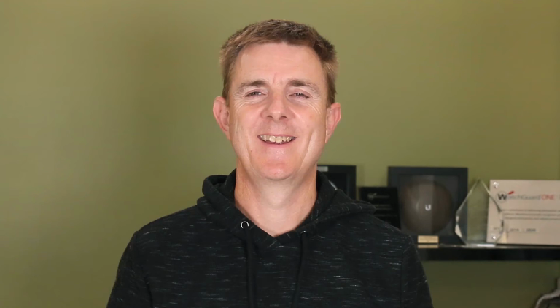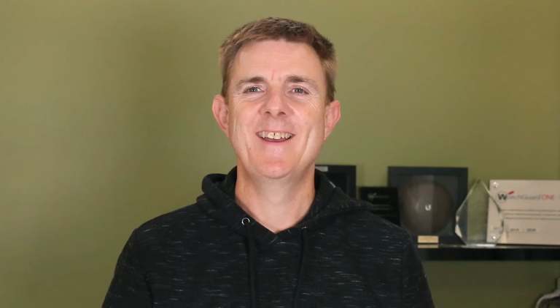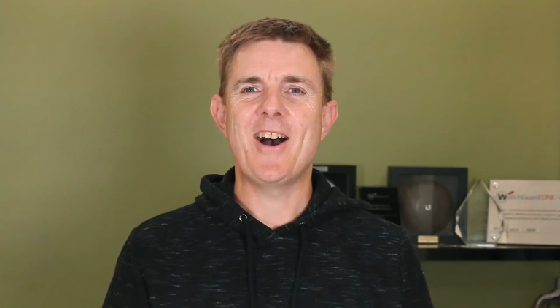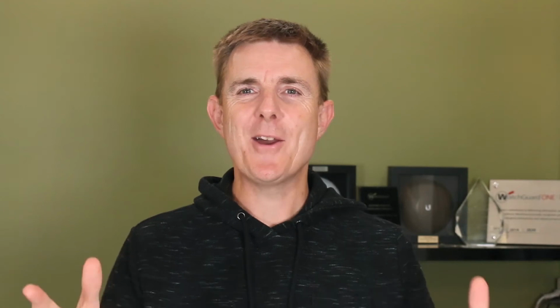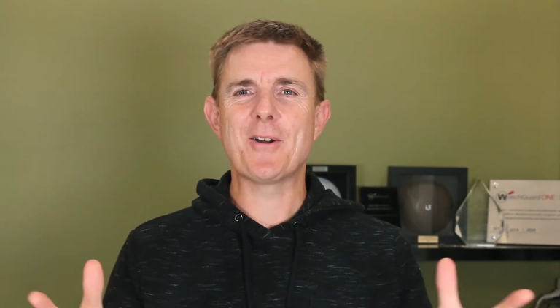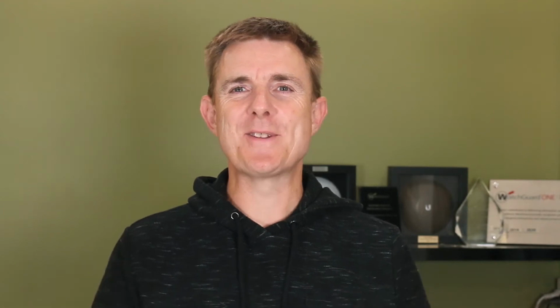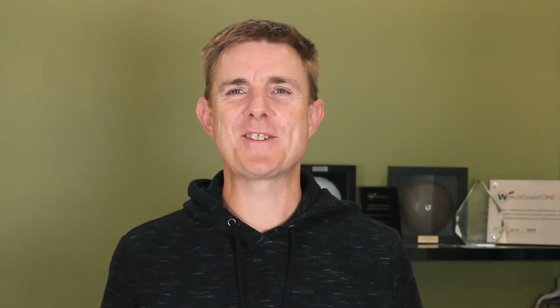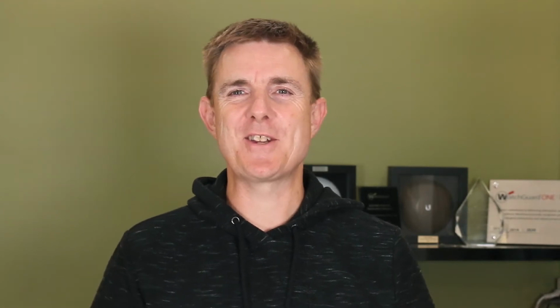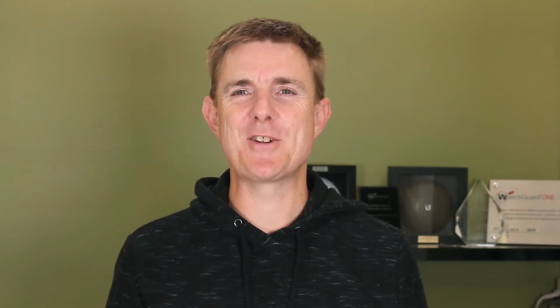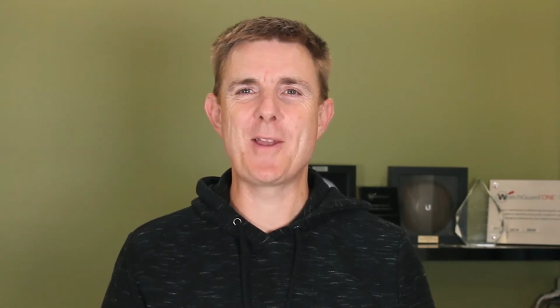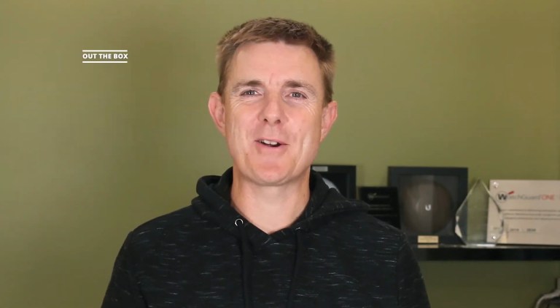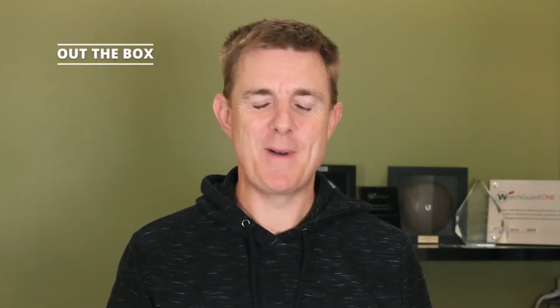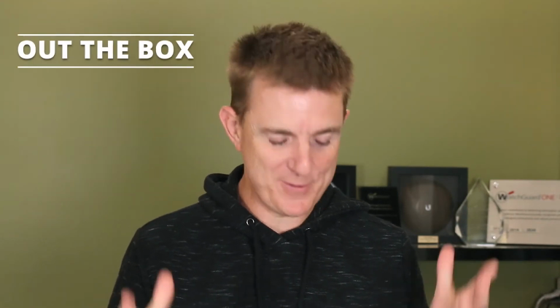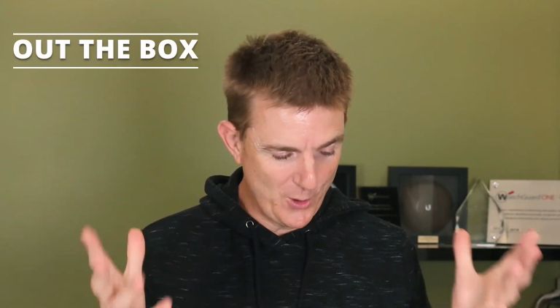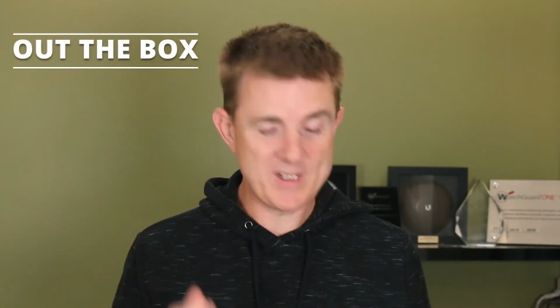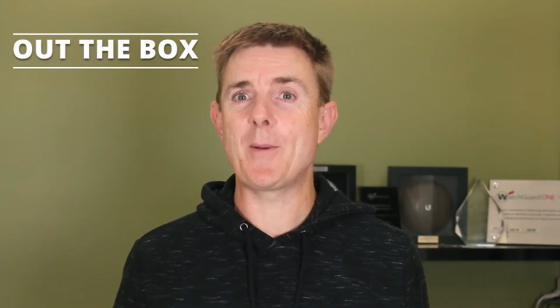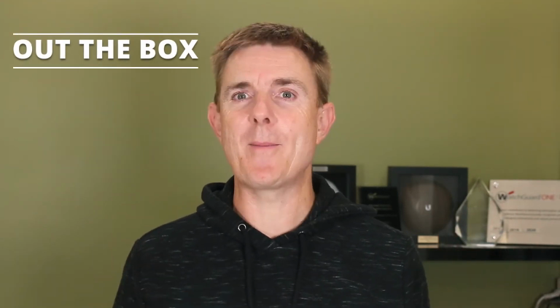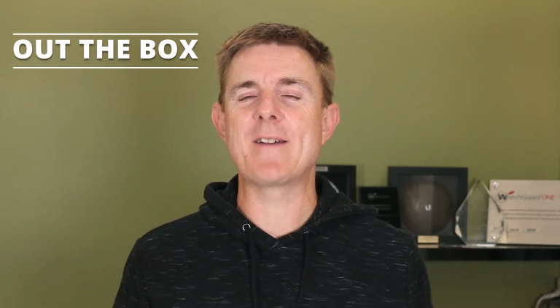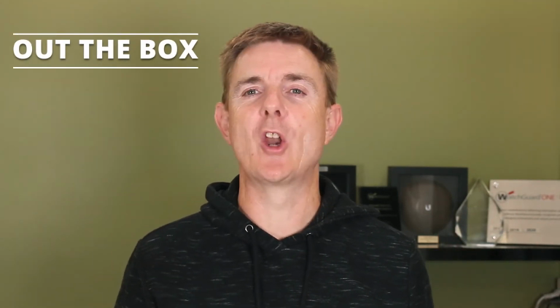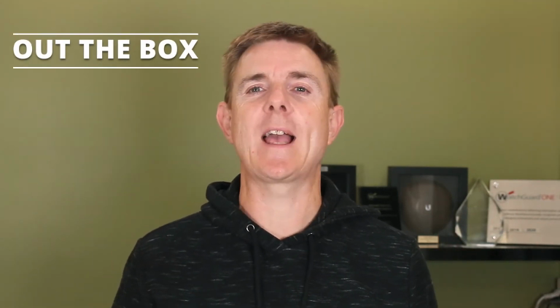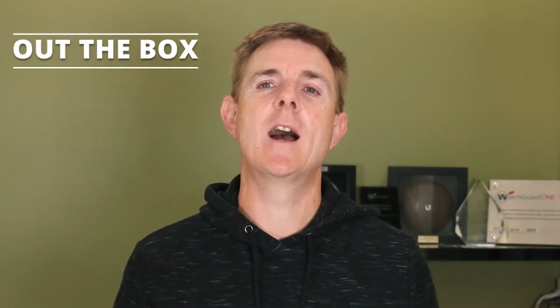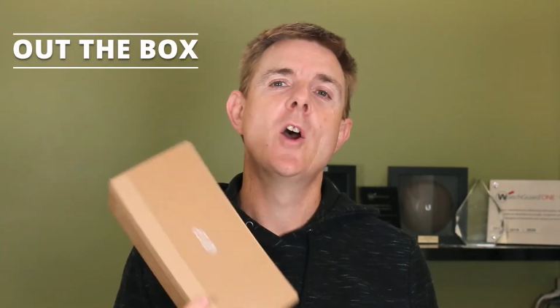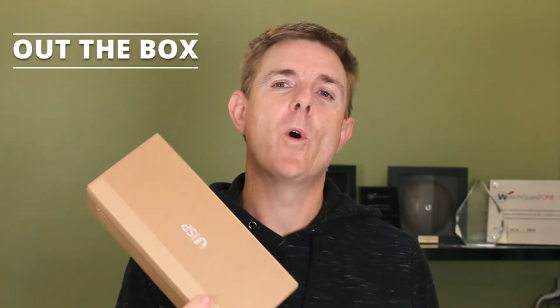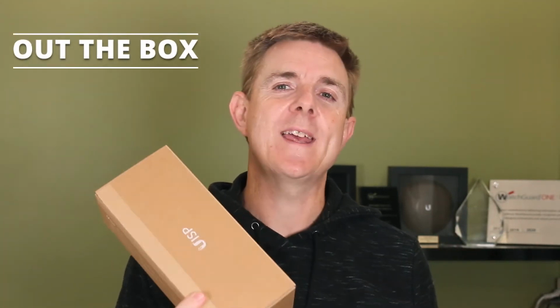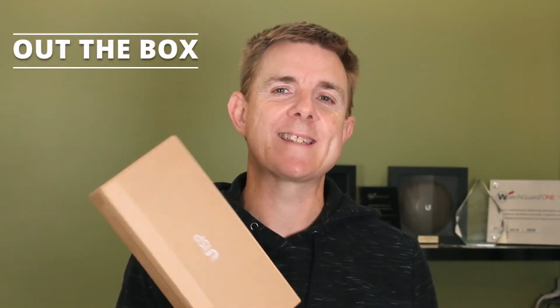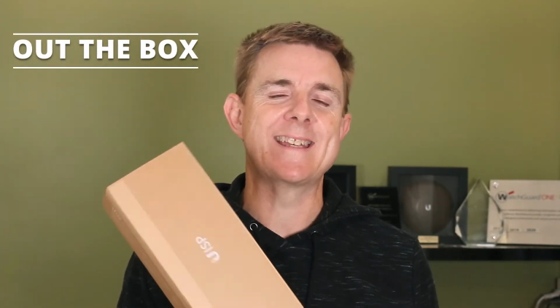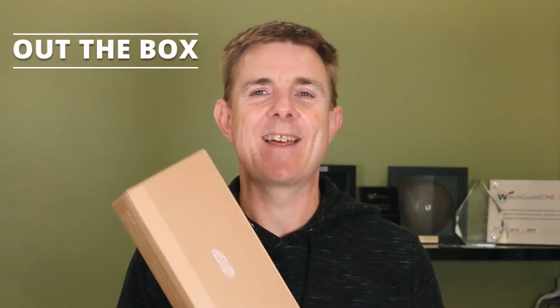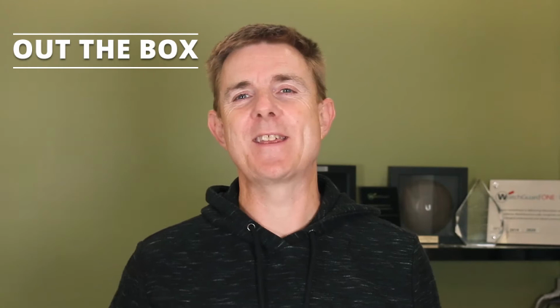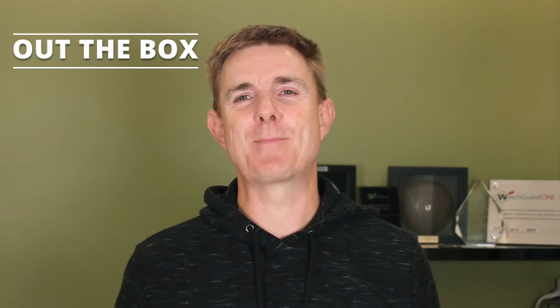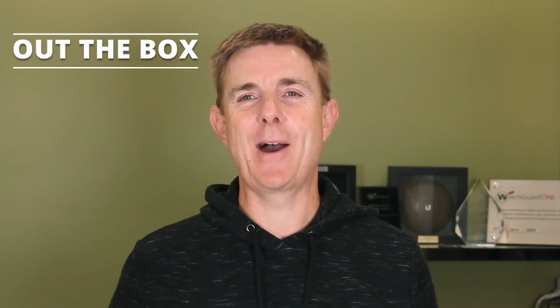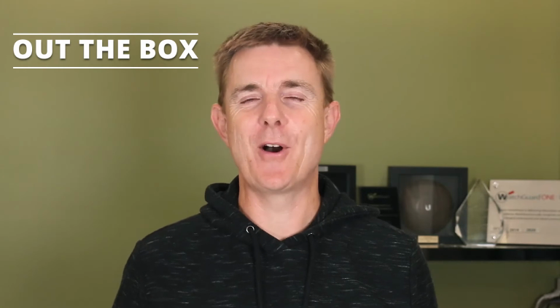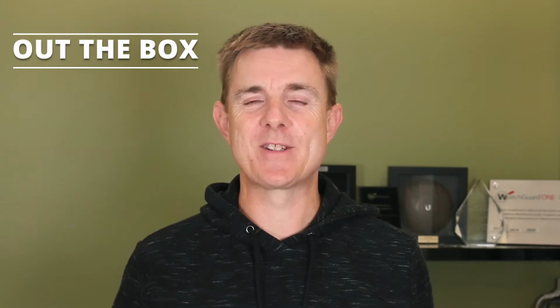Hi and welcome to this edition of Out the Box. My name is Paul. Today we're going to have a look at what is in this brown box.